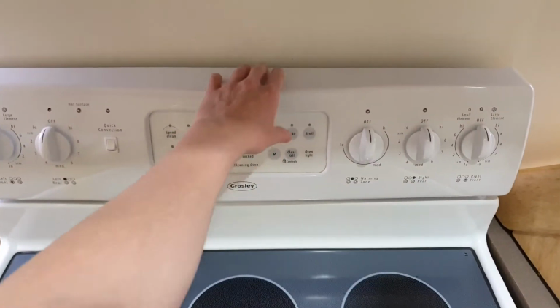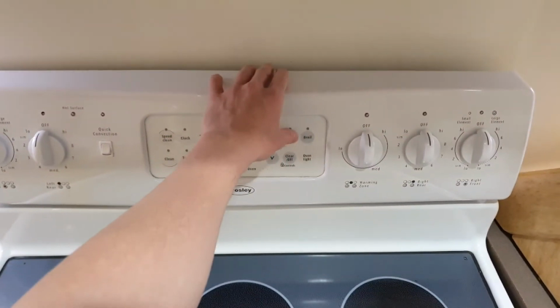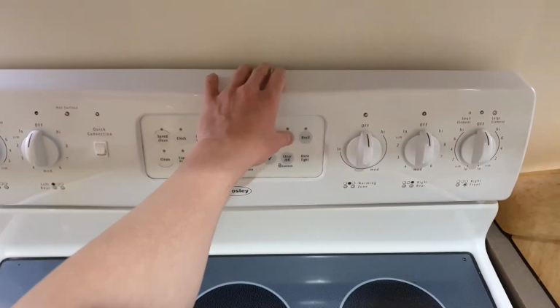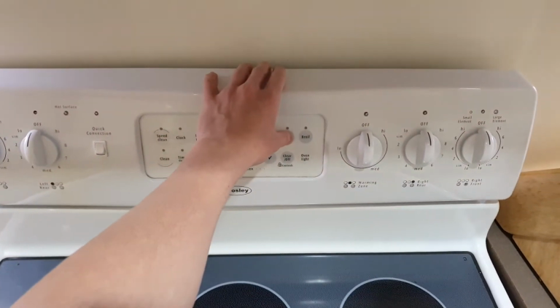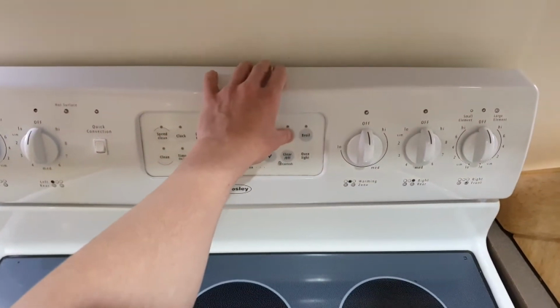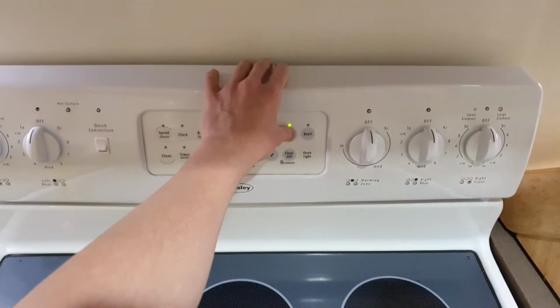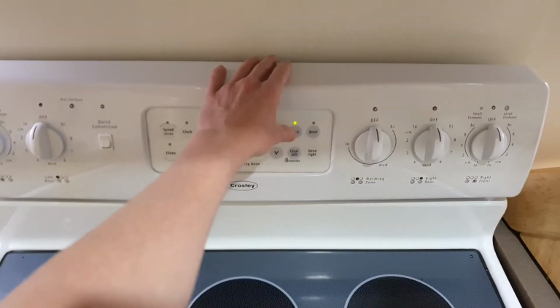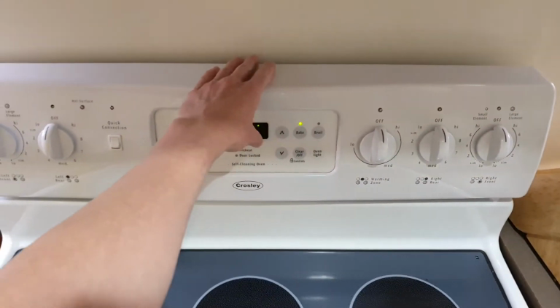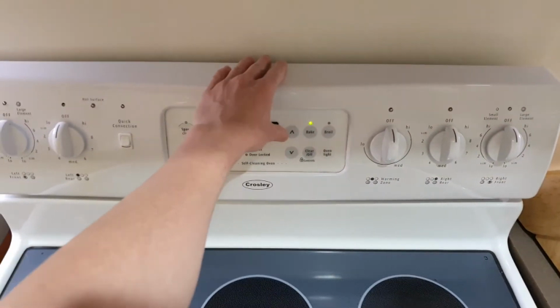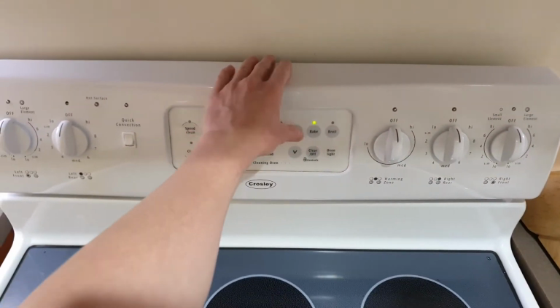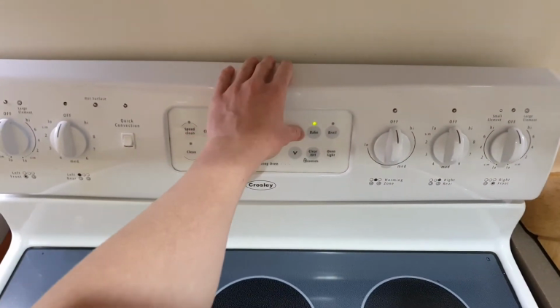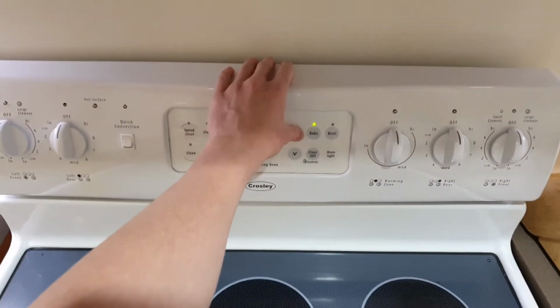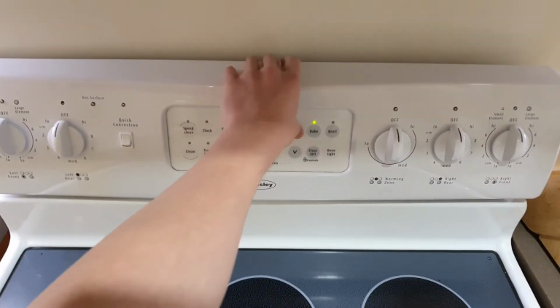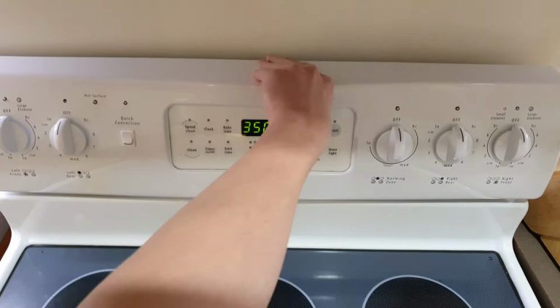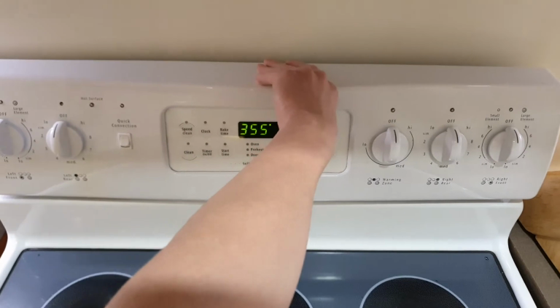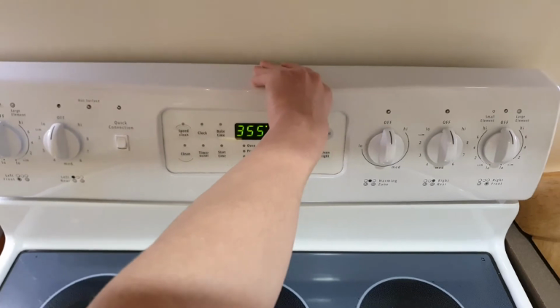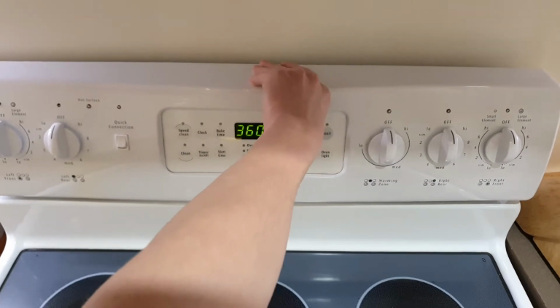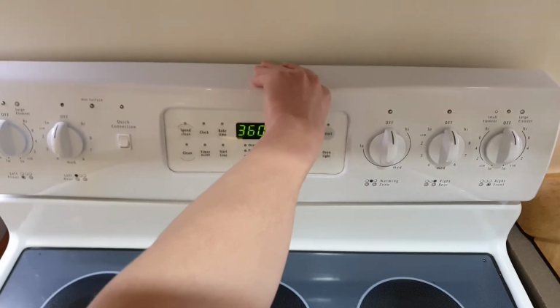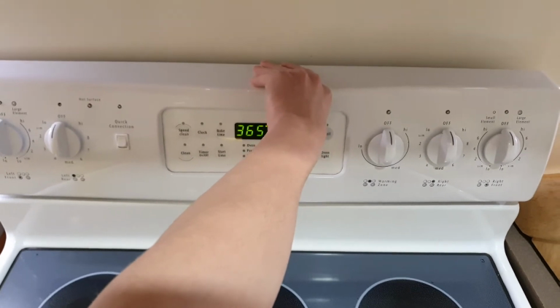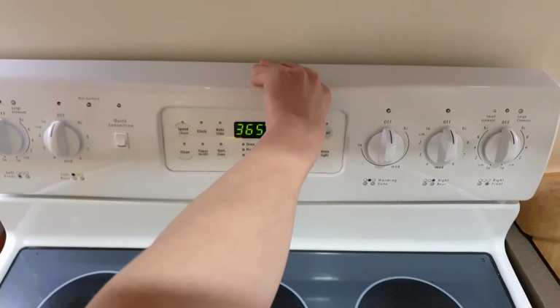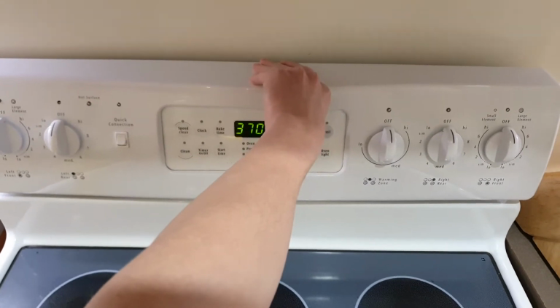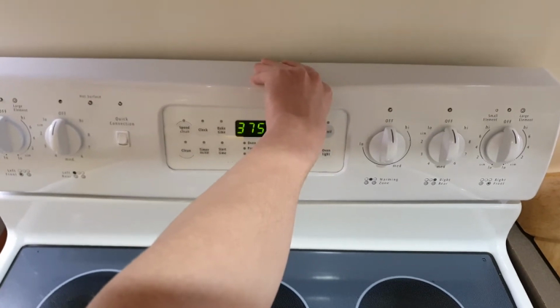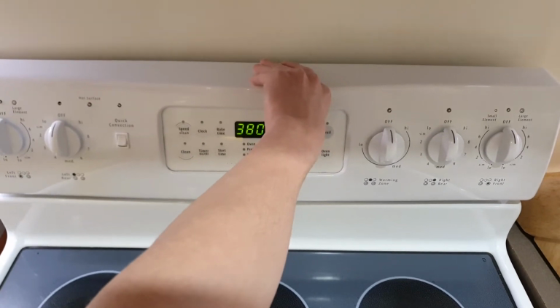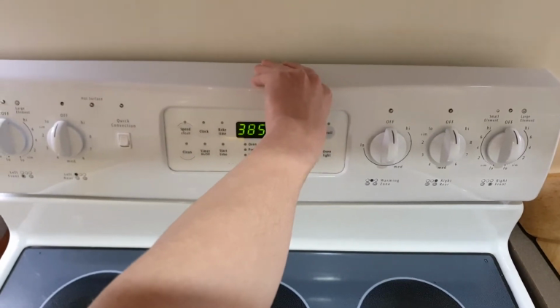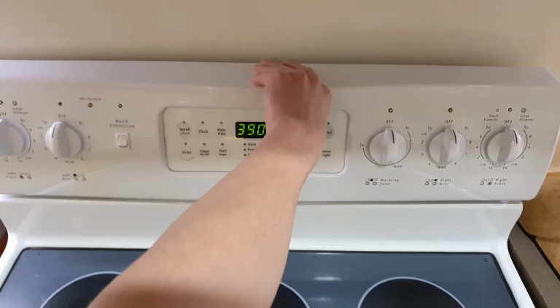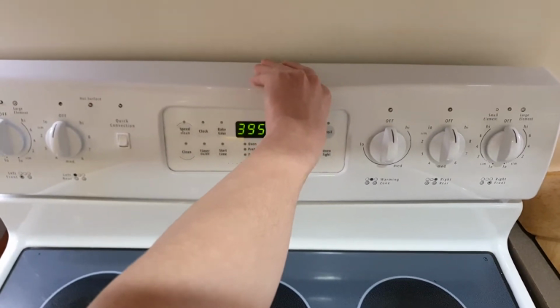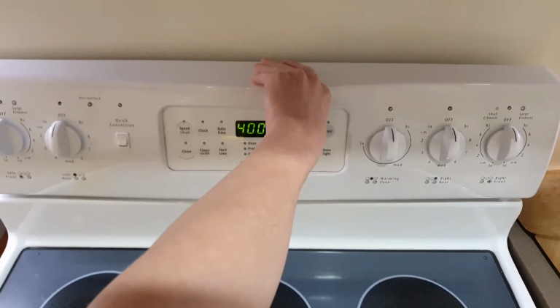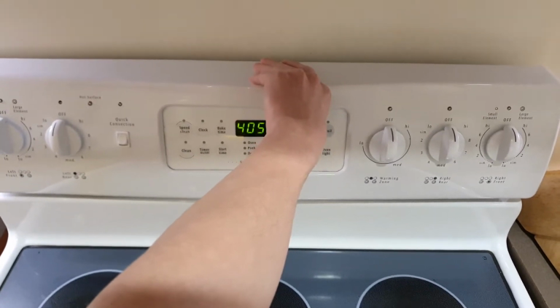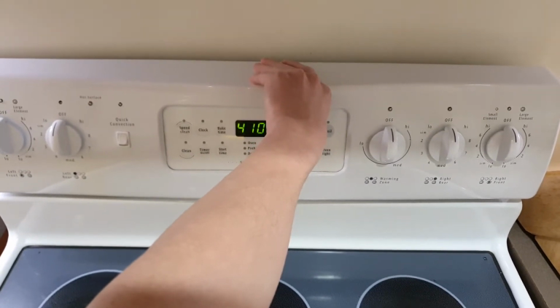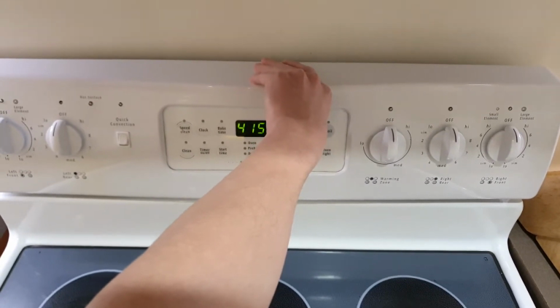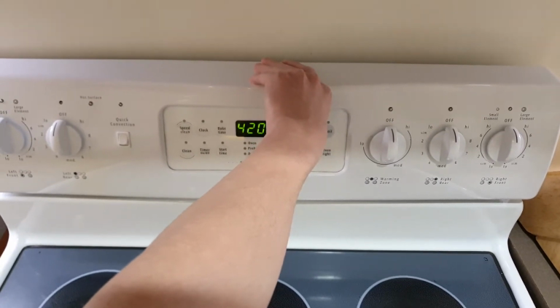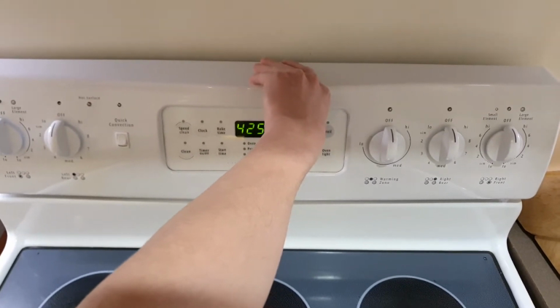Alright, to start off the first thing you're gonna want to do is preheat your oven to 450 degrees Fahrenheit.